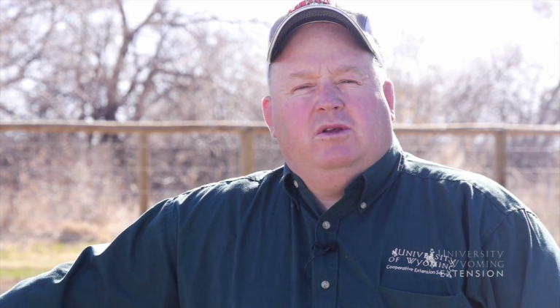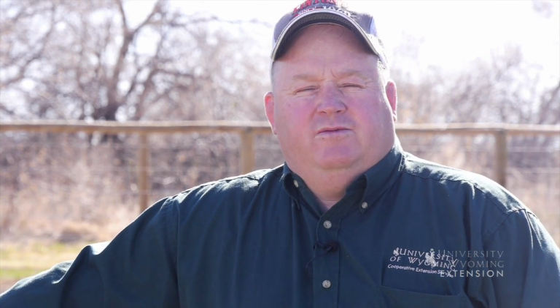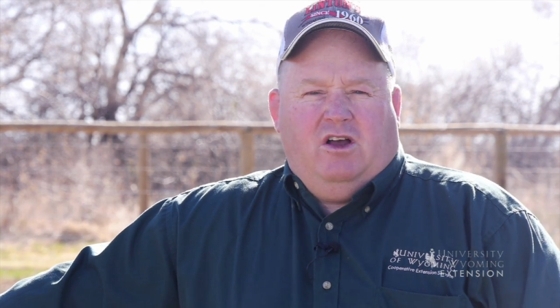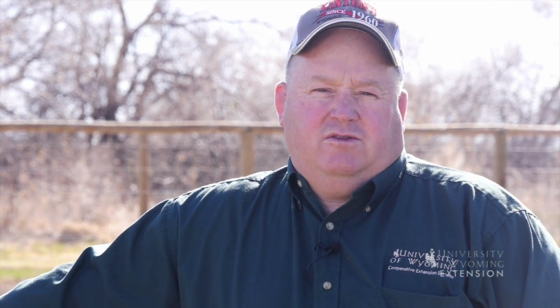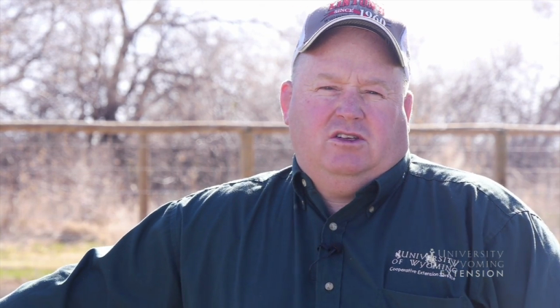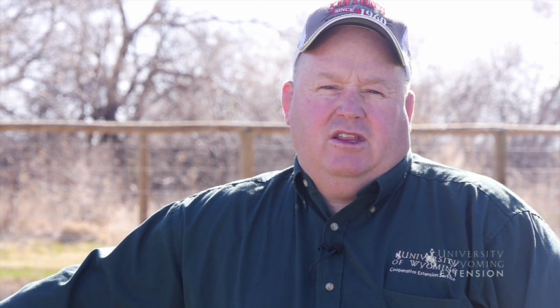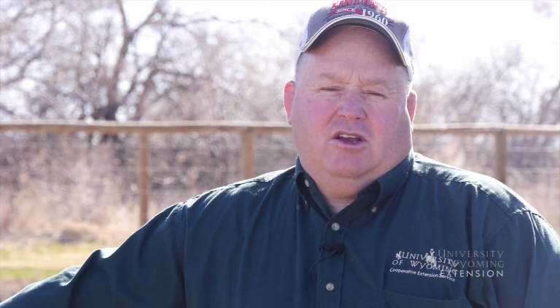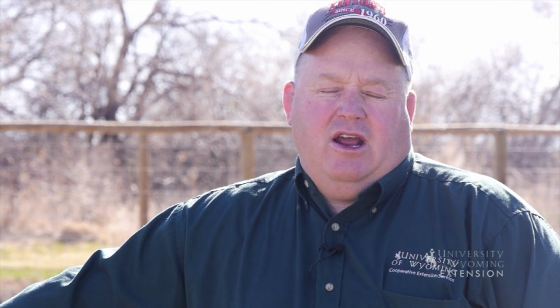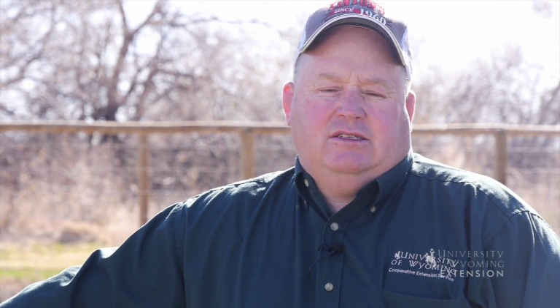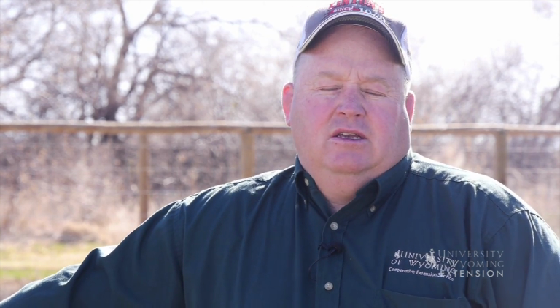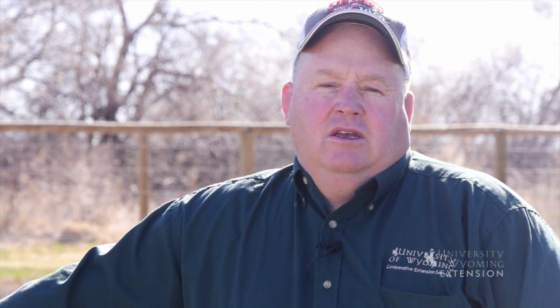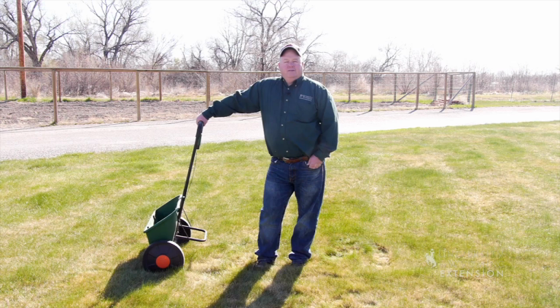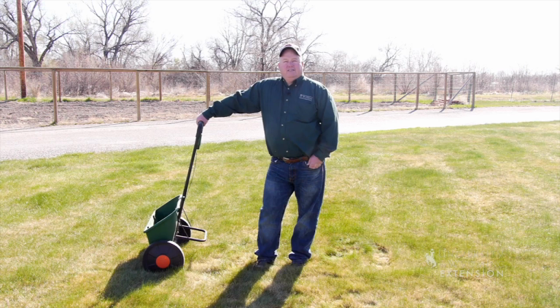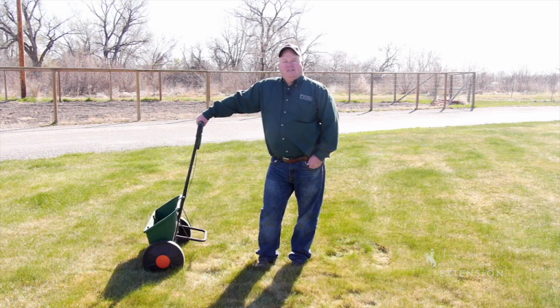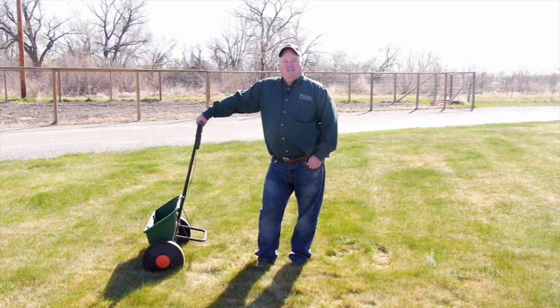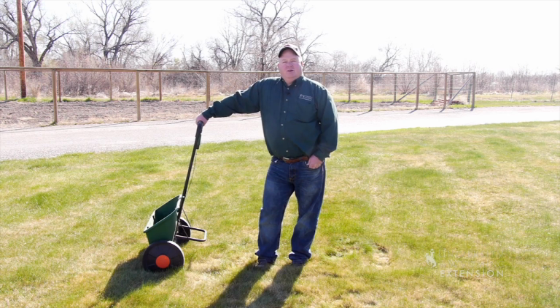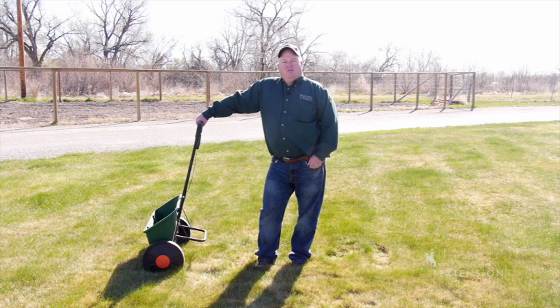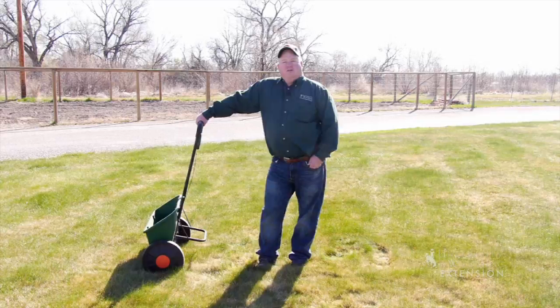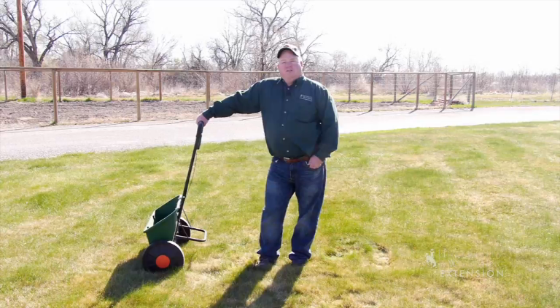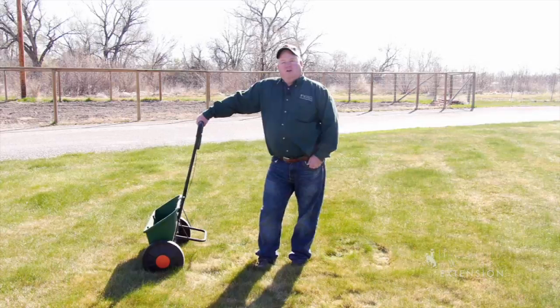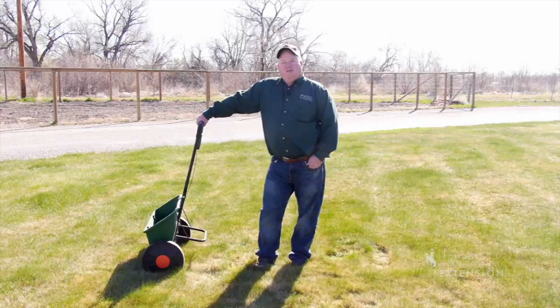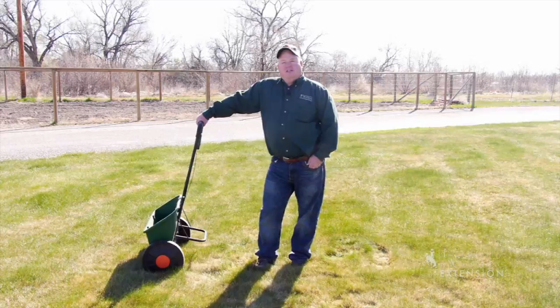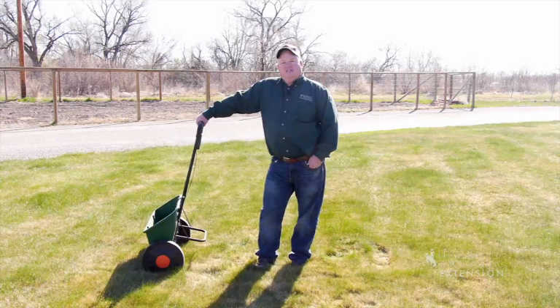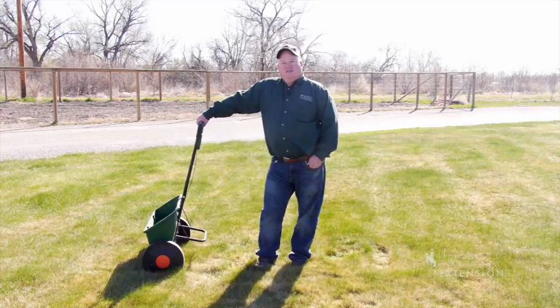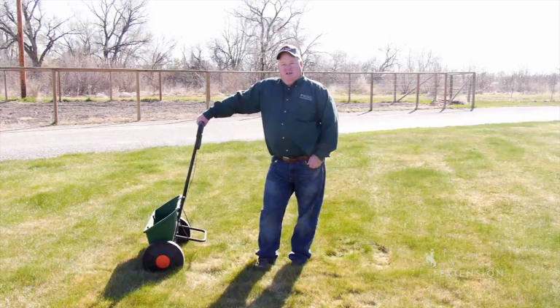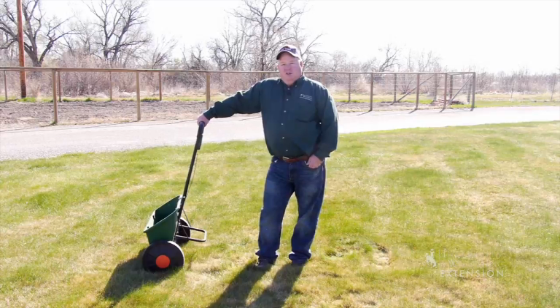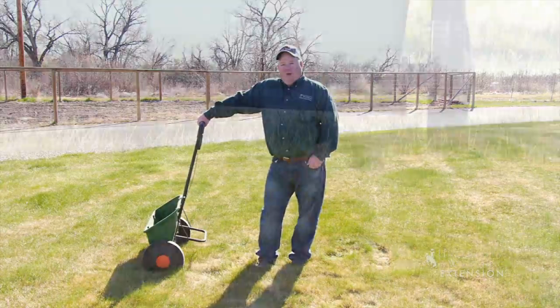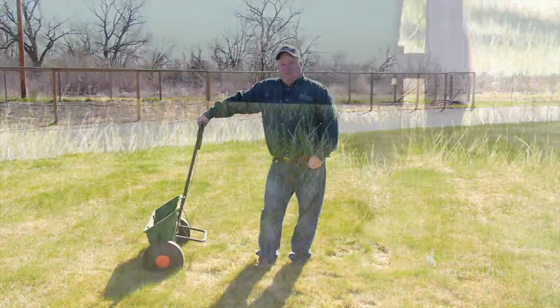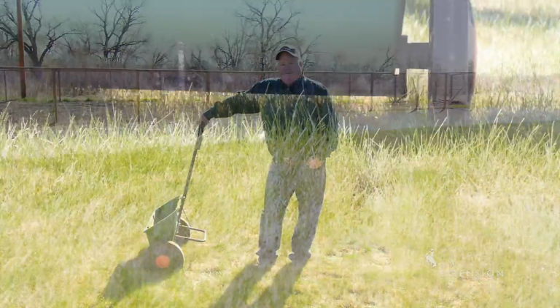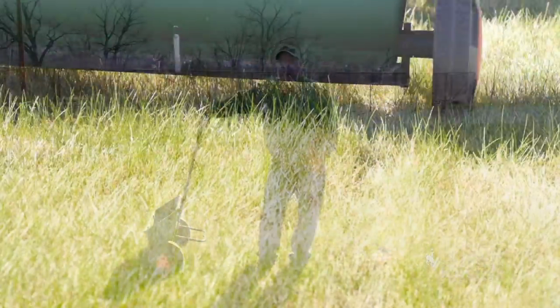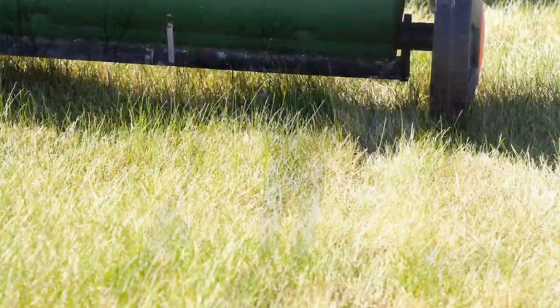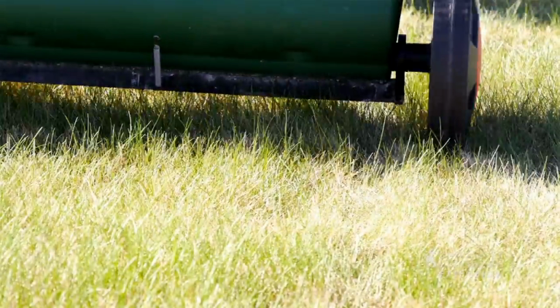Versus in the fall, we really want that grass to start growing some roots, so we probably want some phosphorus on that grass. This is Hudson Hill with the University of Wyoming Extension — you're watching From the Ground Up.